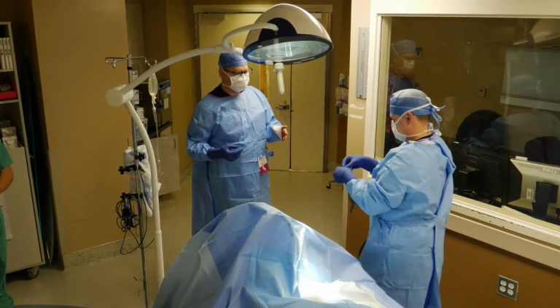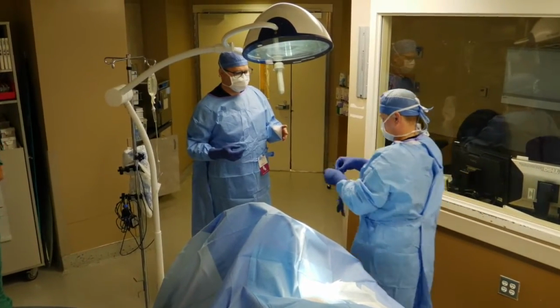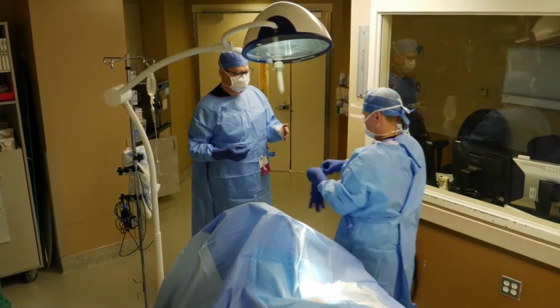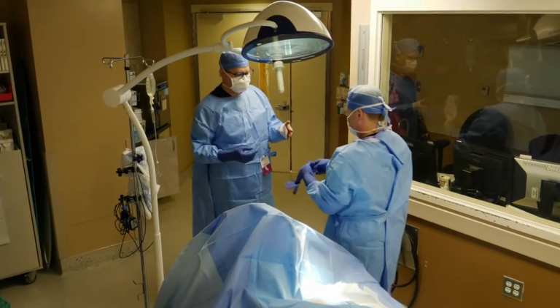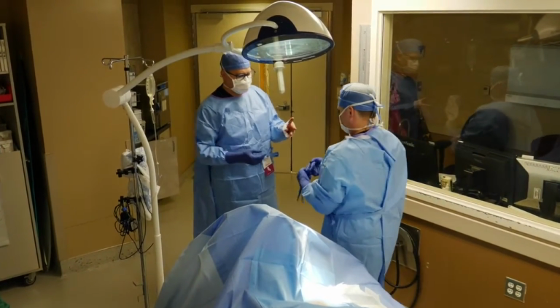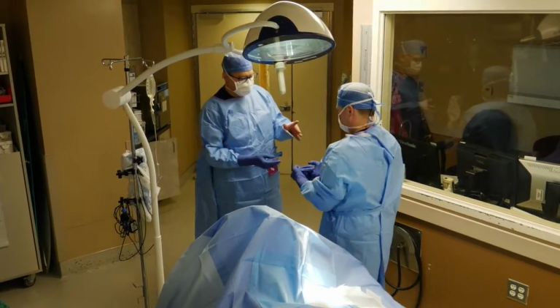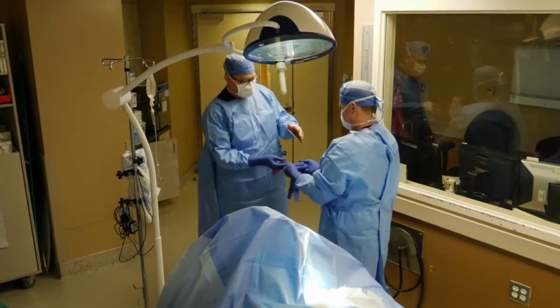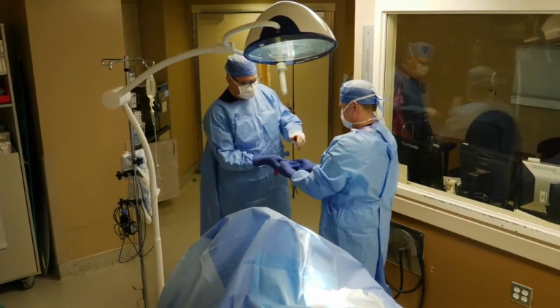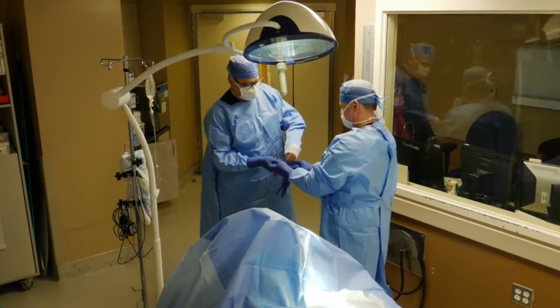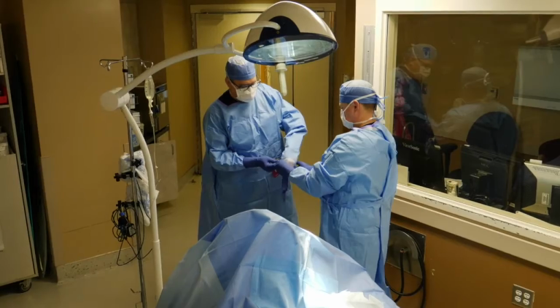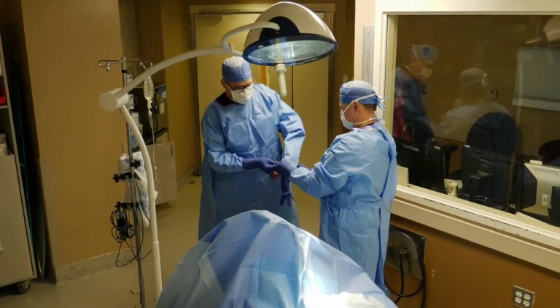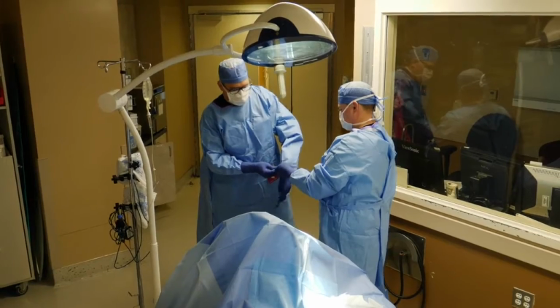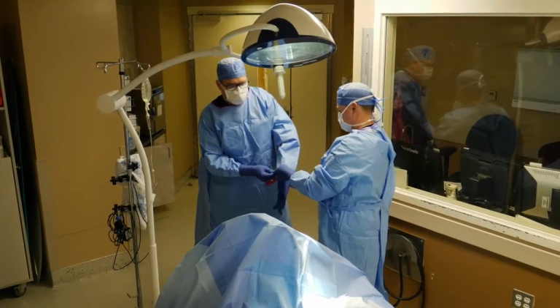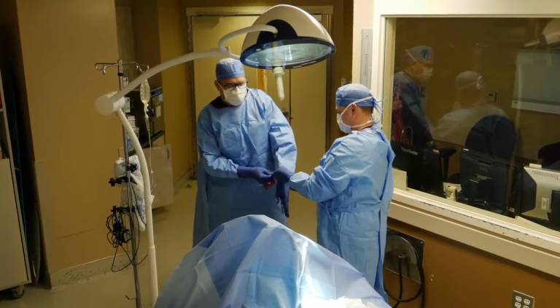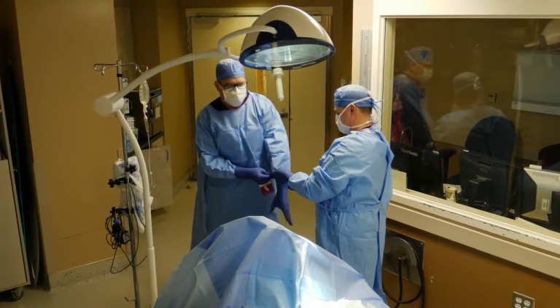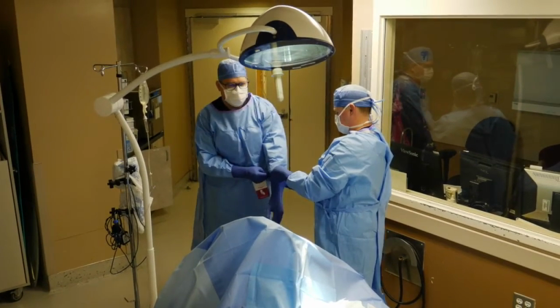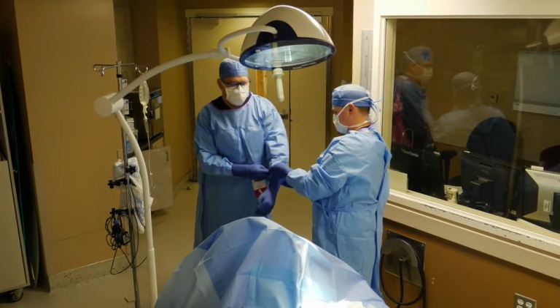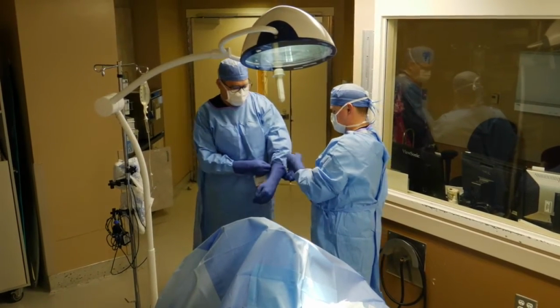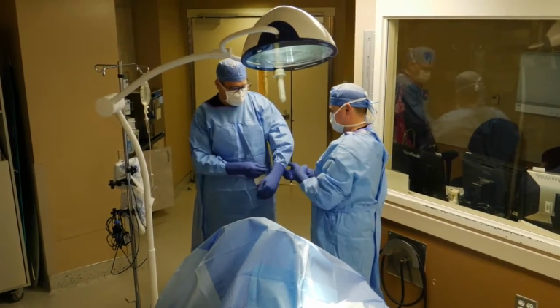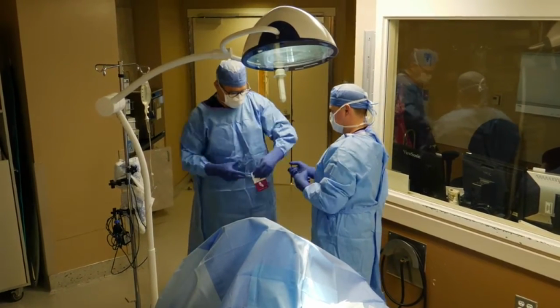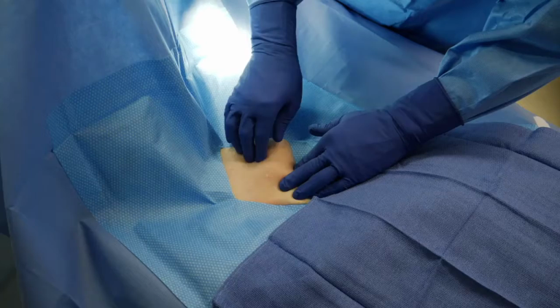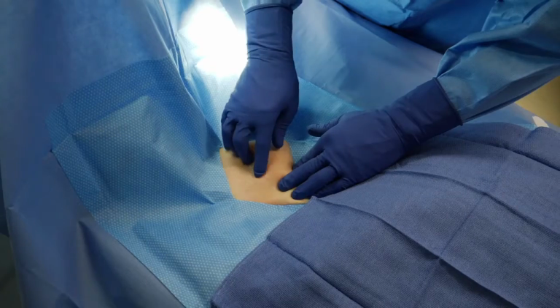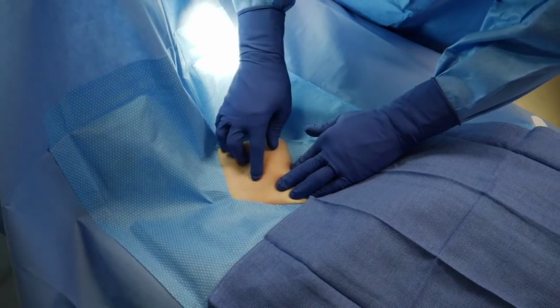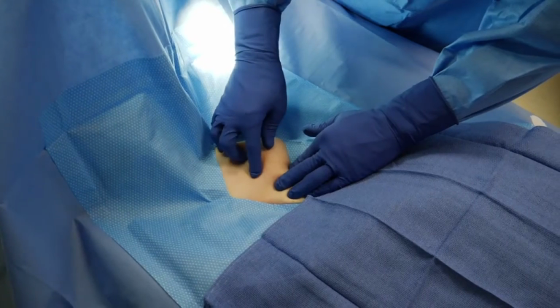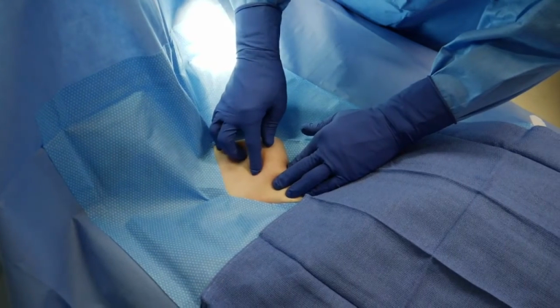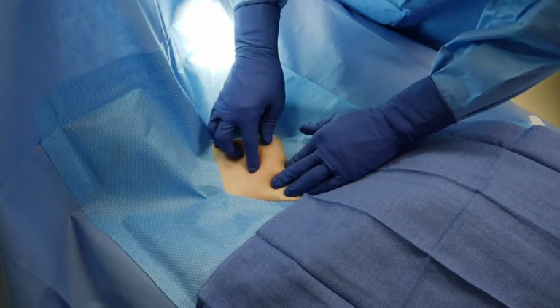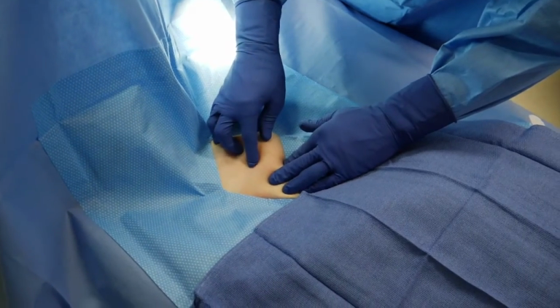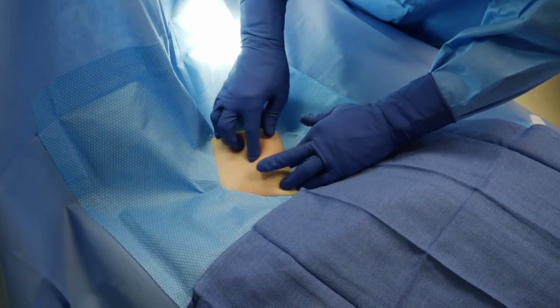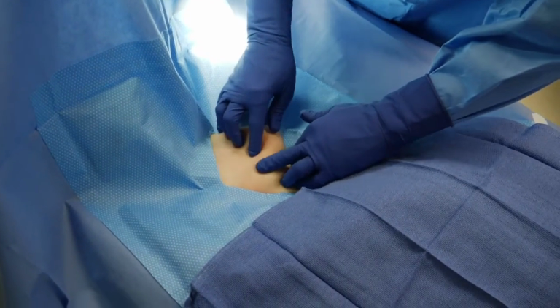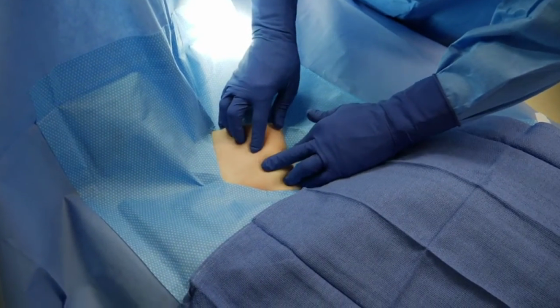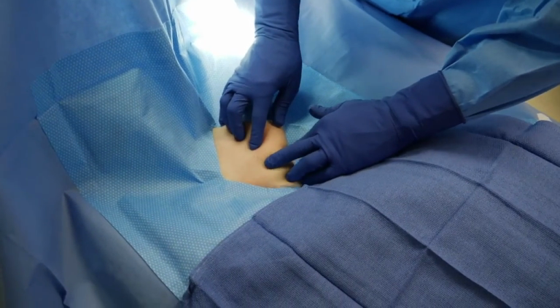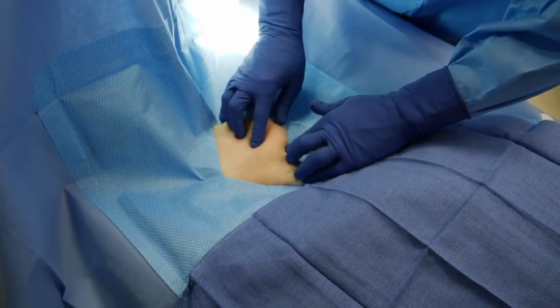We use strict sterile technique, and you see us preparing here, so that we don't introduce an infection, but usually don't give an antibiotic.